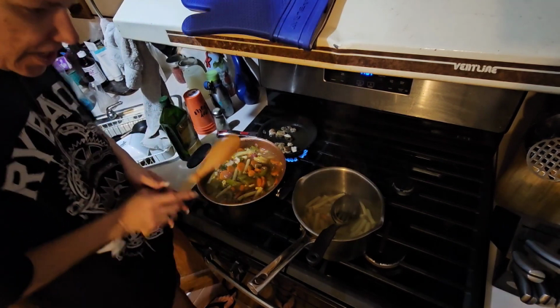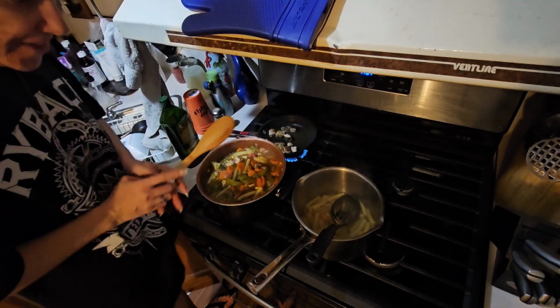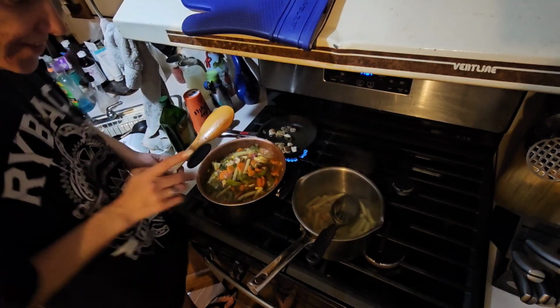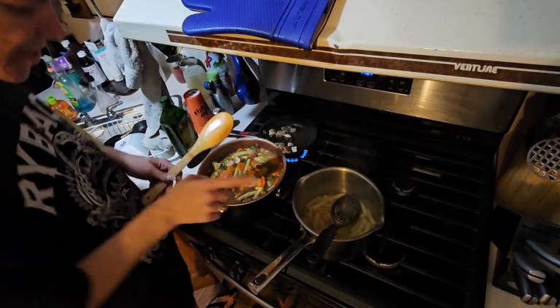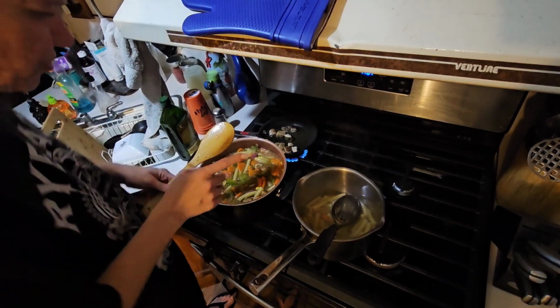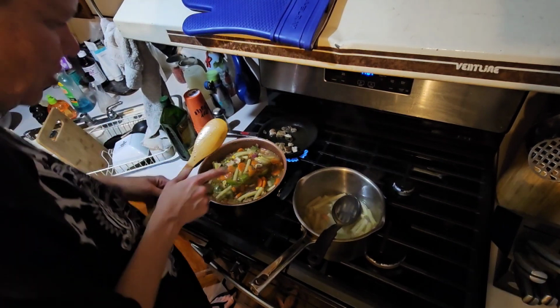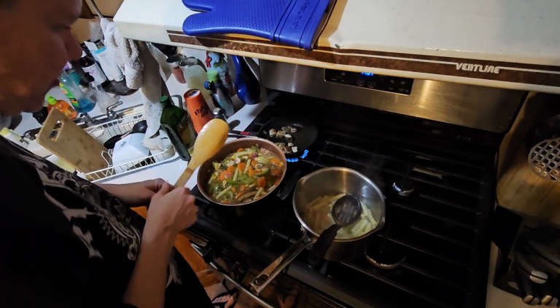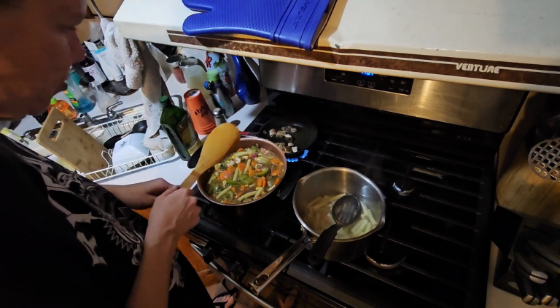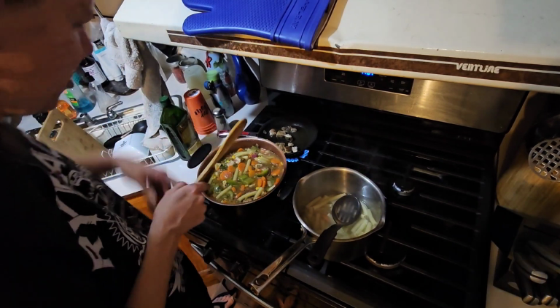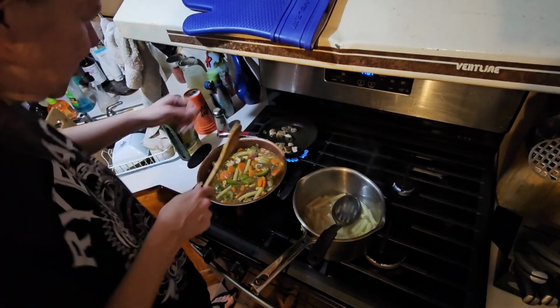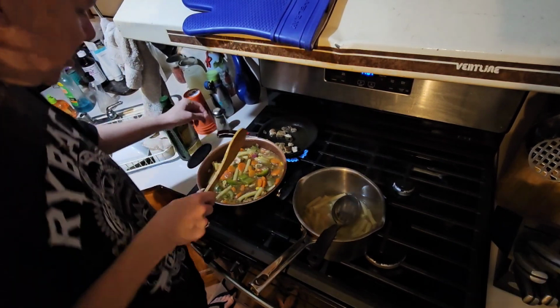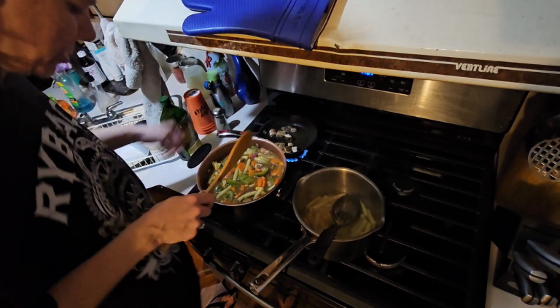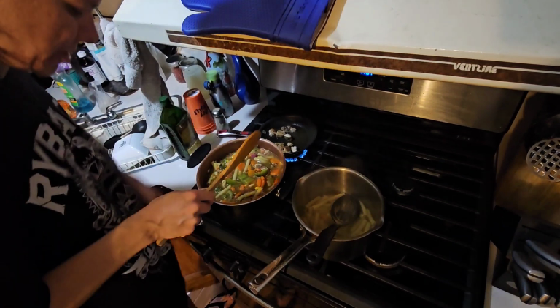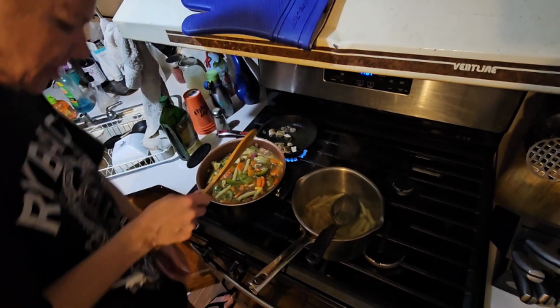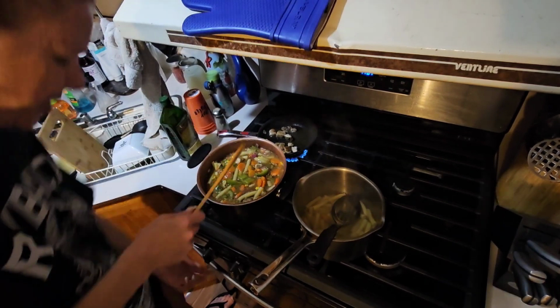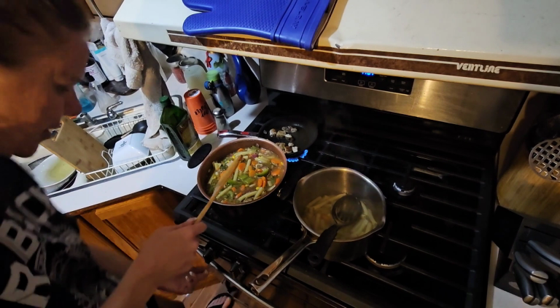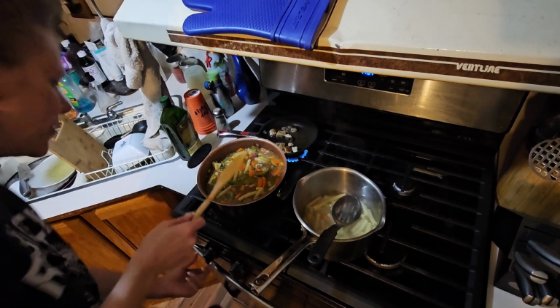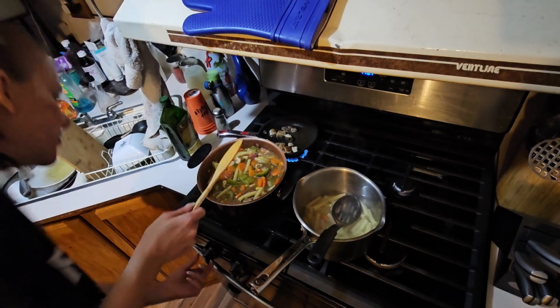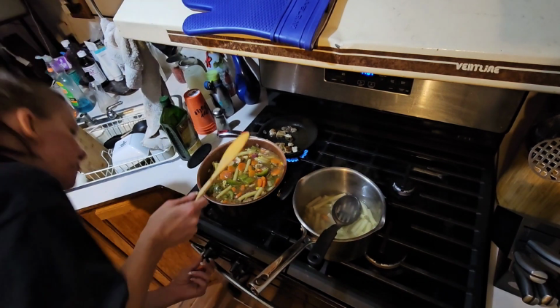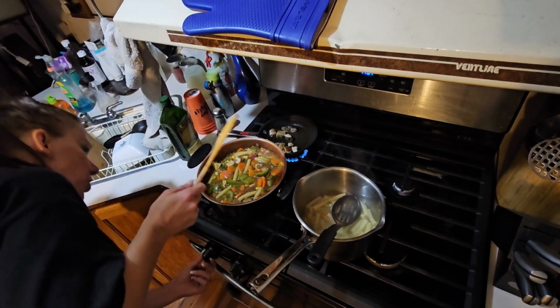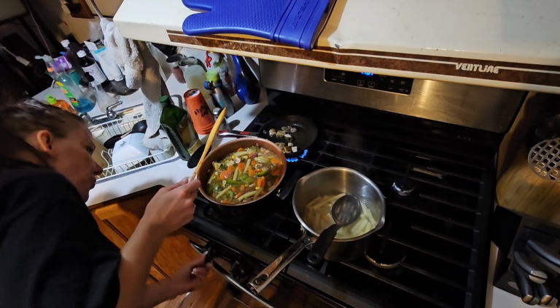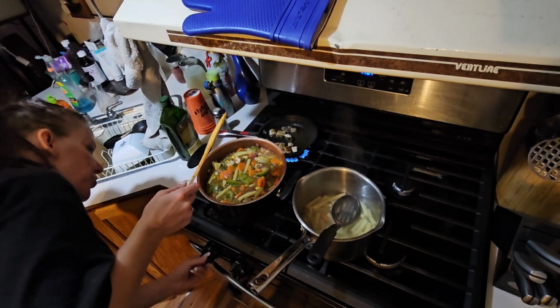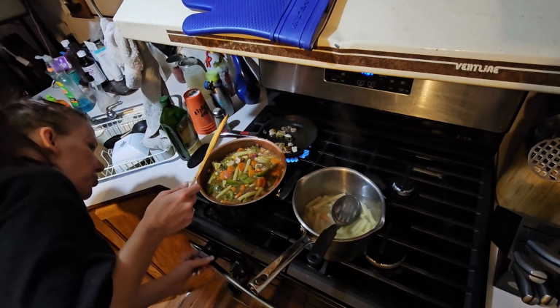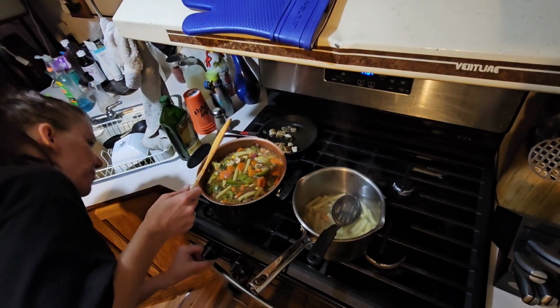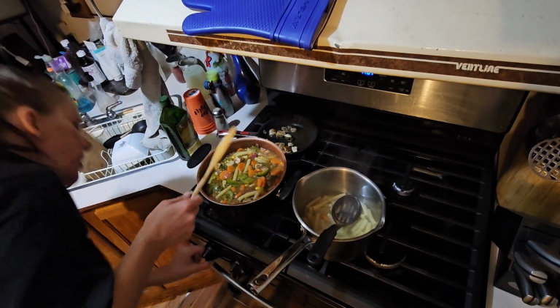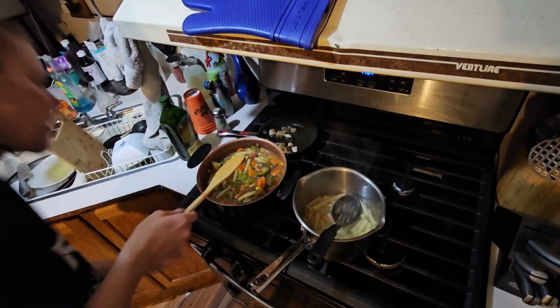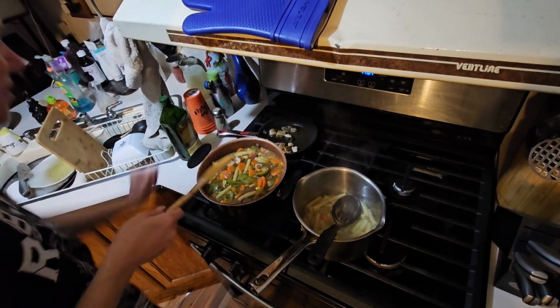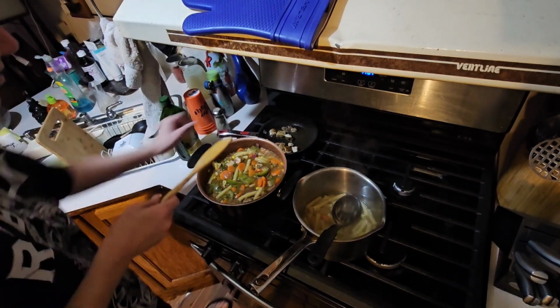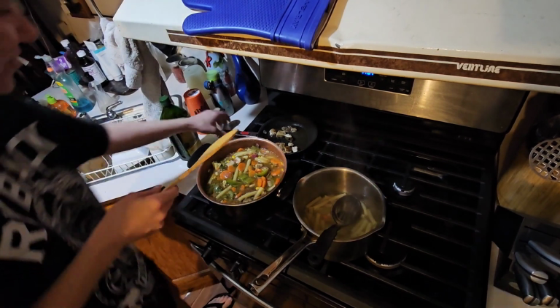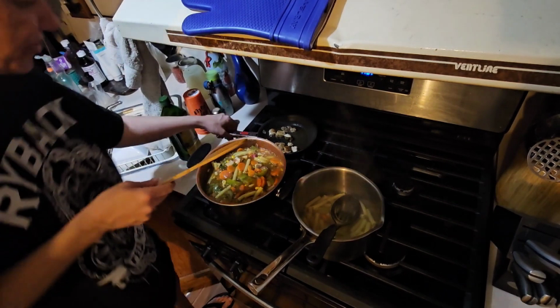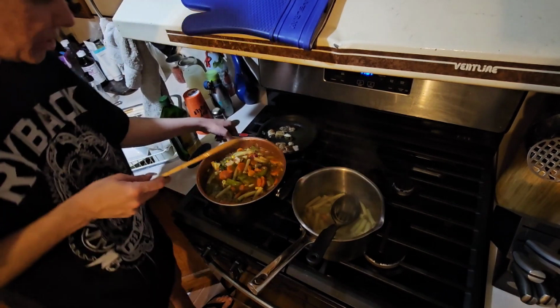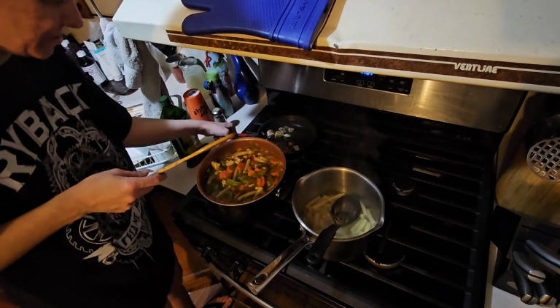I think that's good enough noodles. This other pan is done.